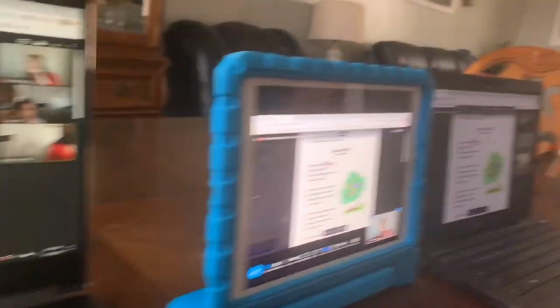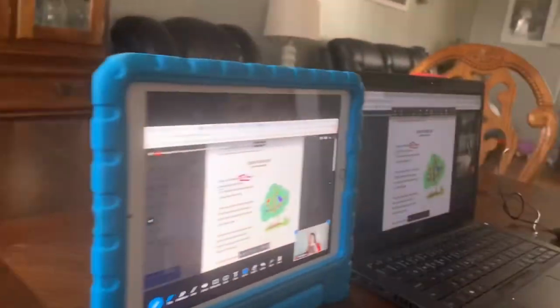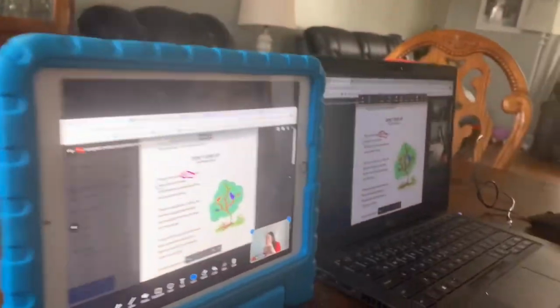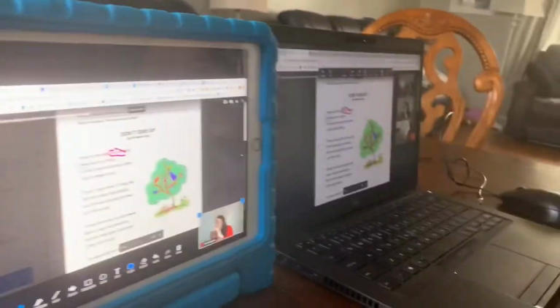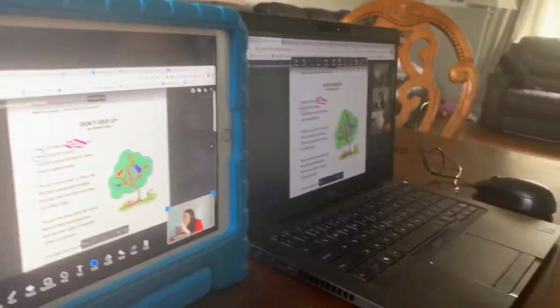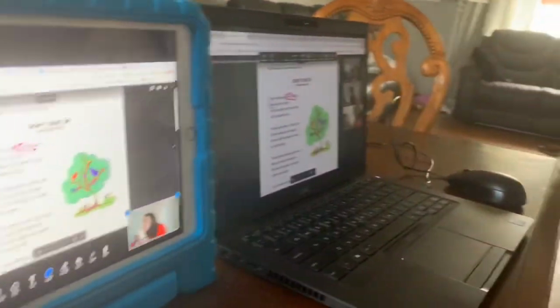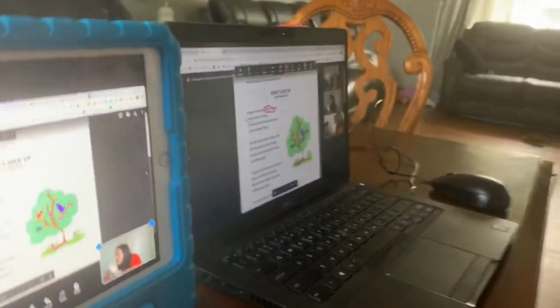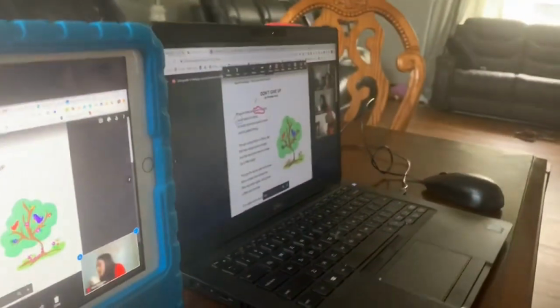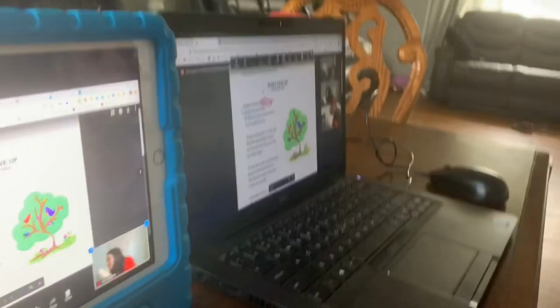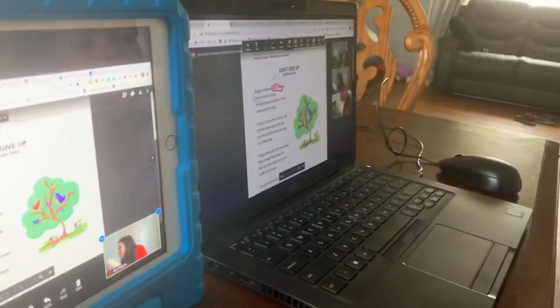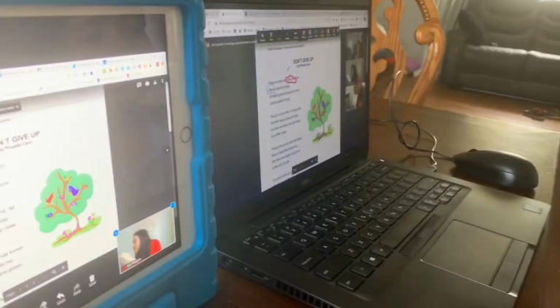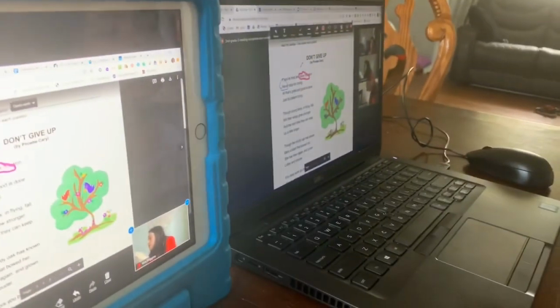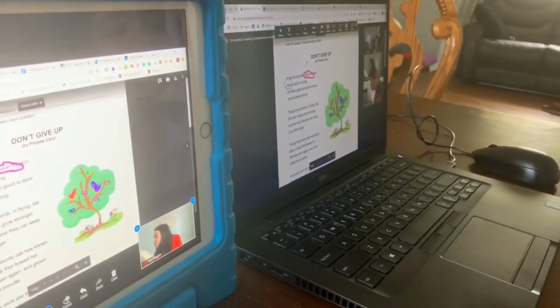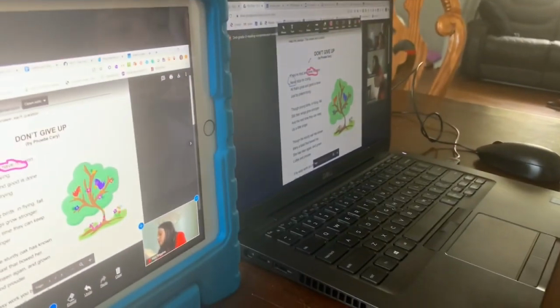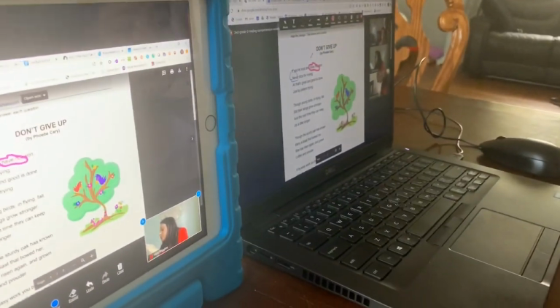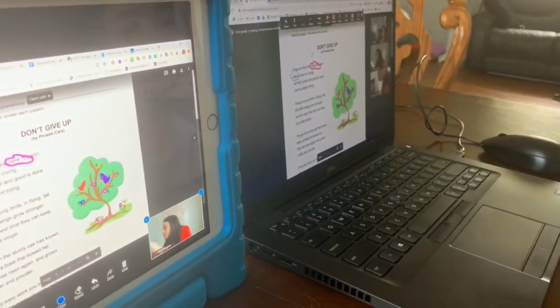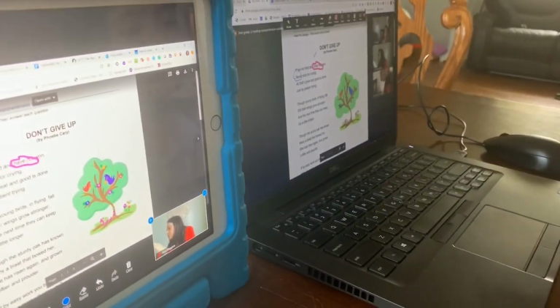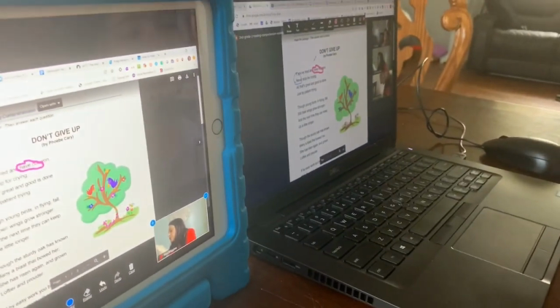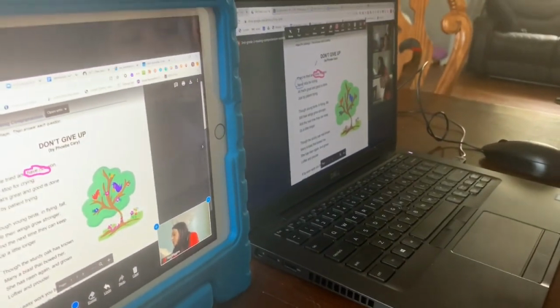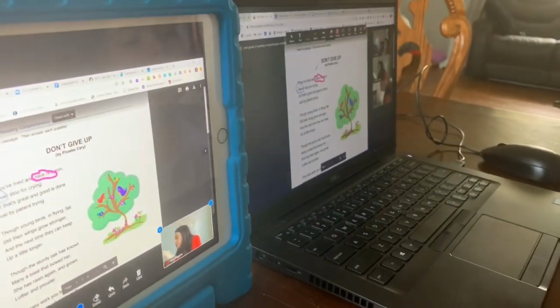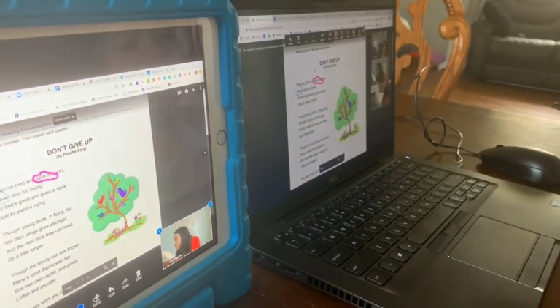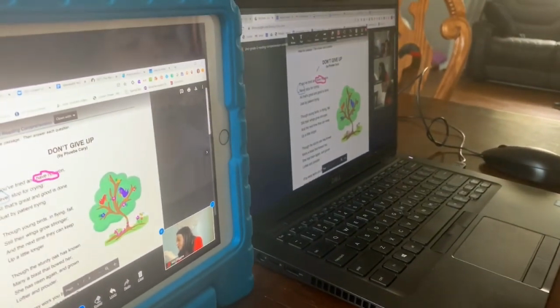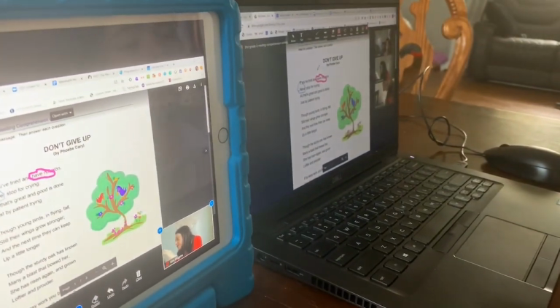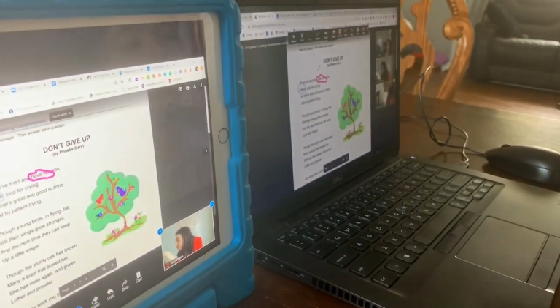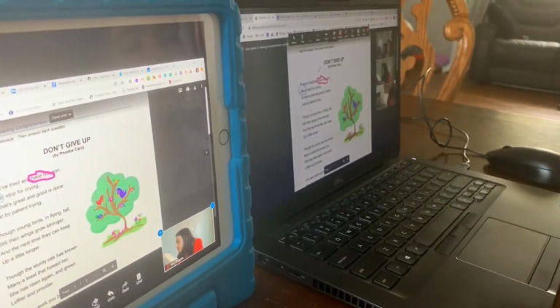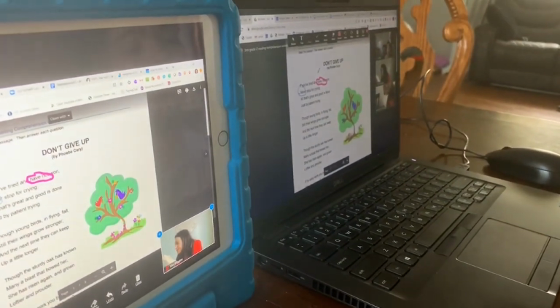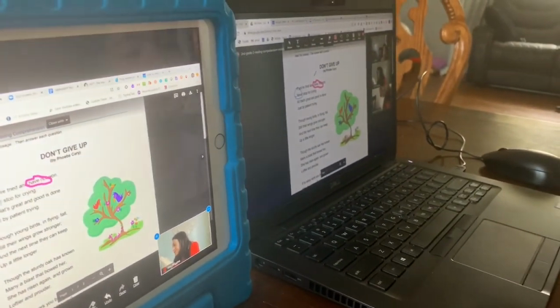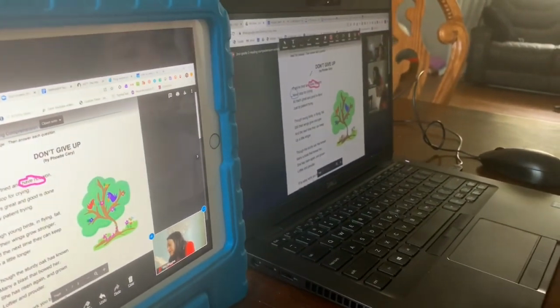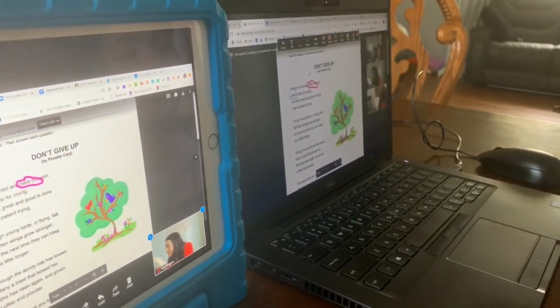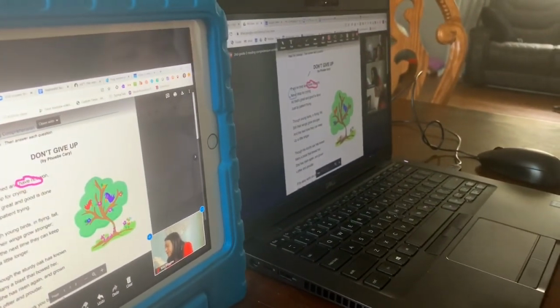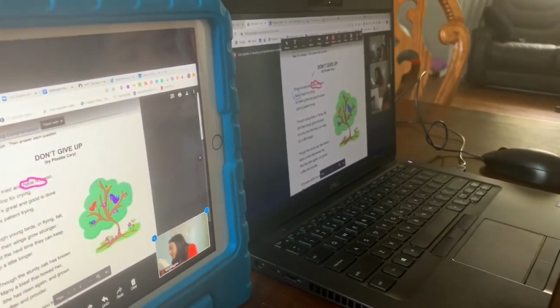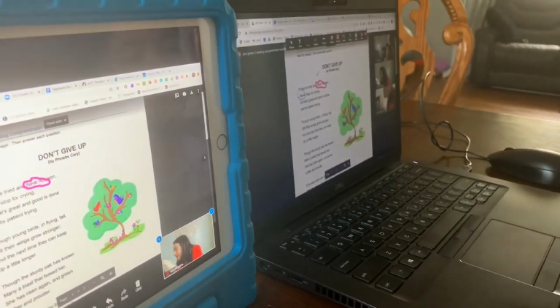You have to remember on the computer or the Chromebook, you always have to go back up to the top and click Annotate.